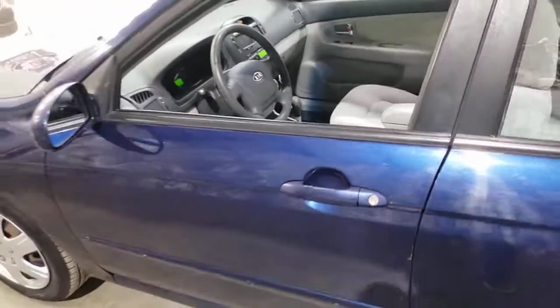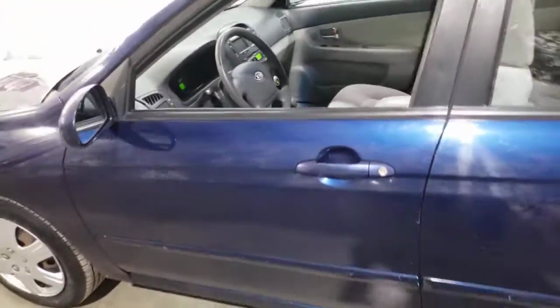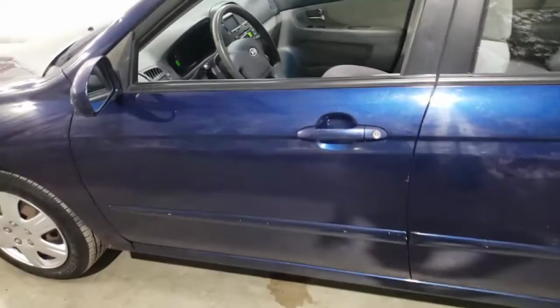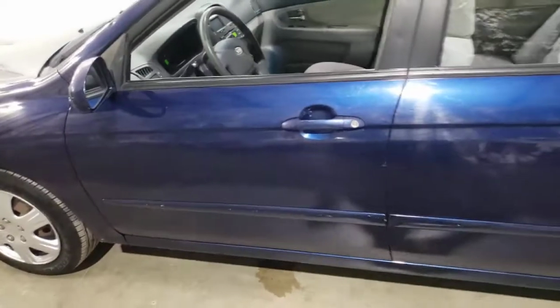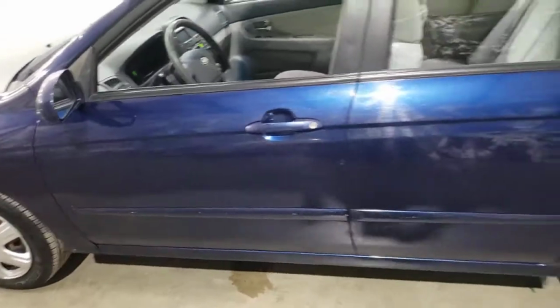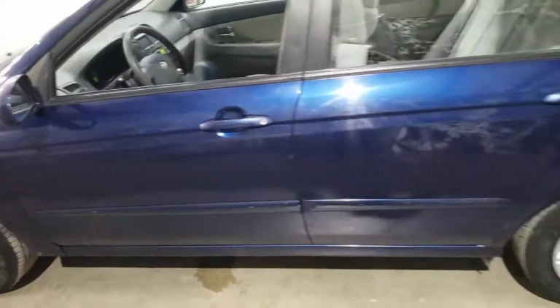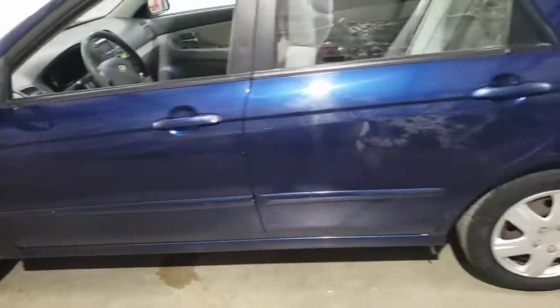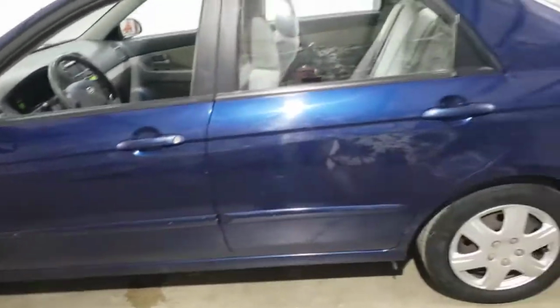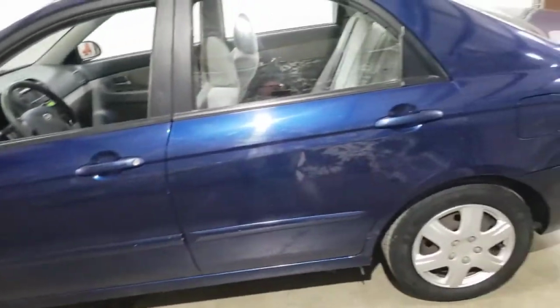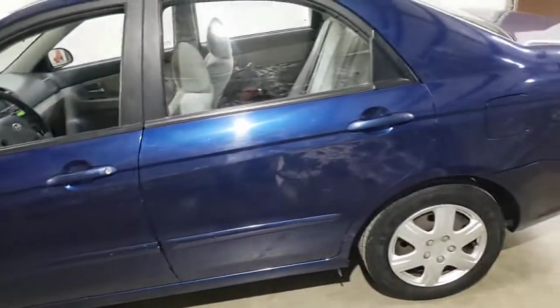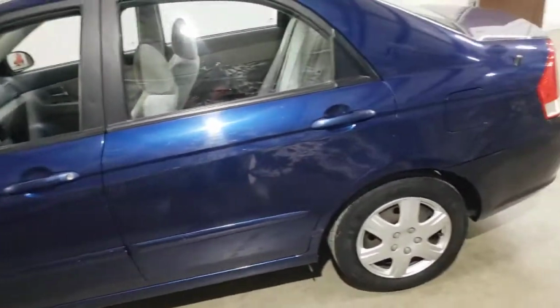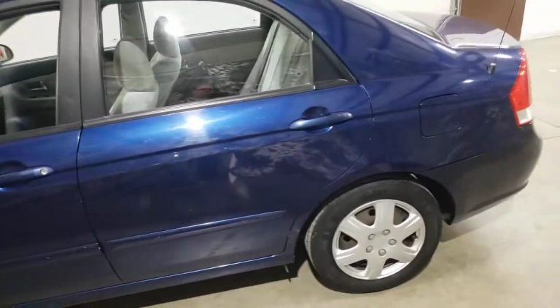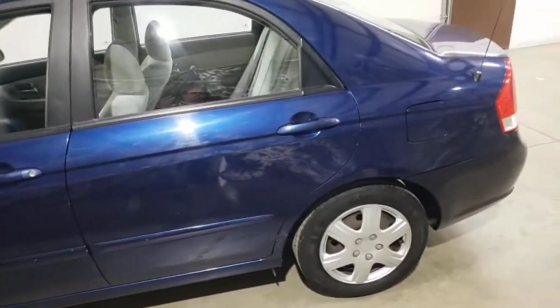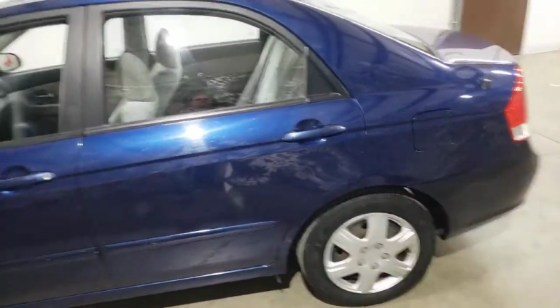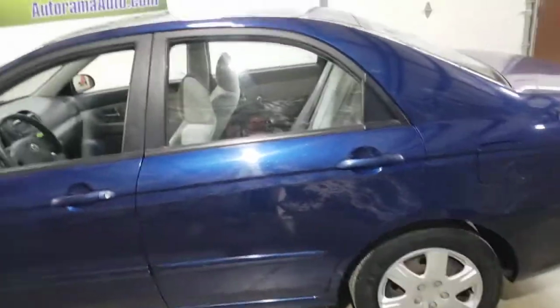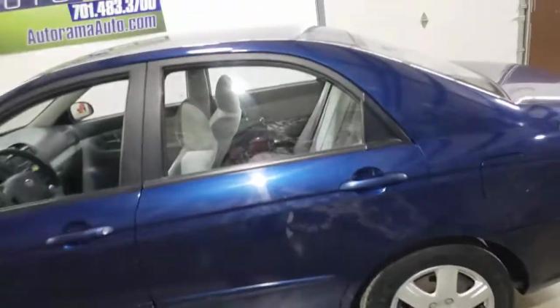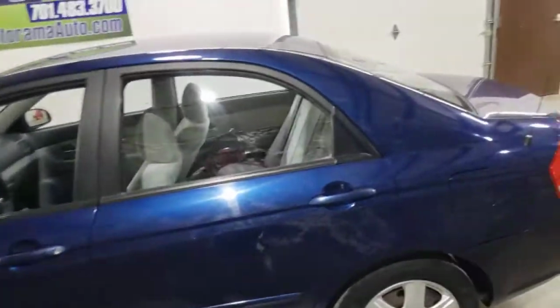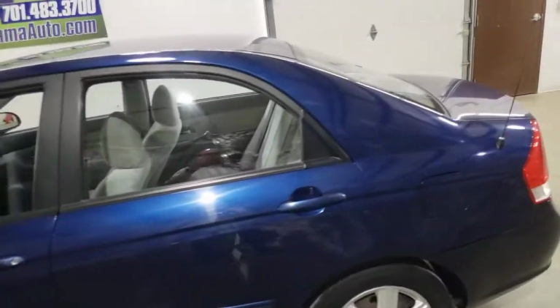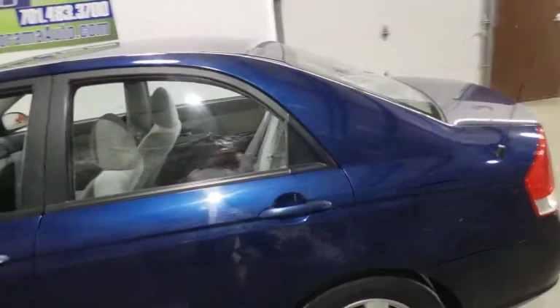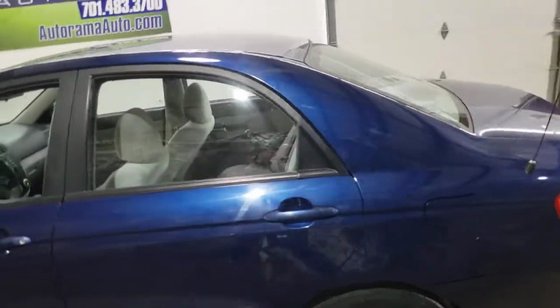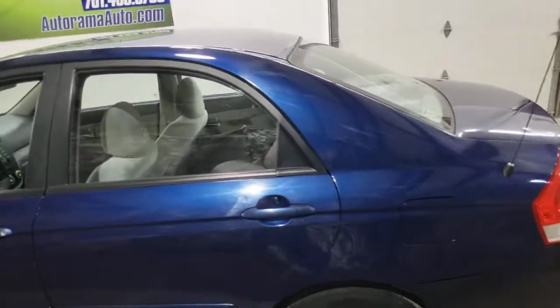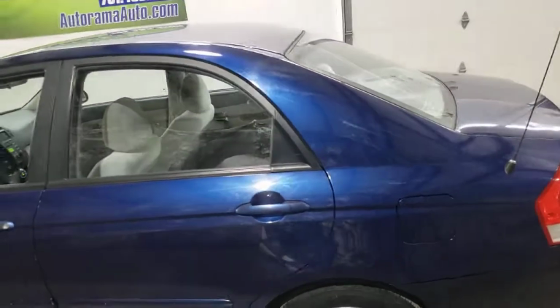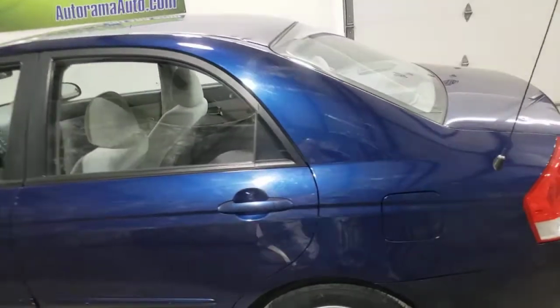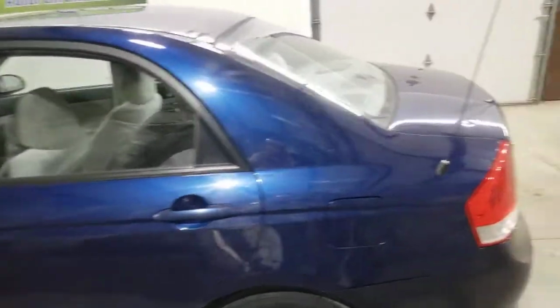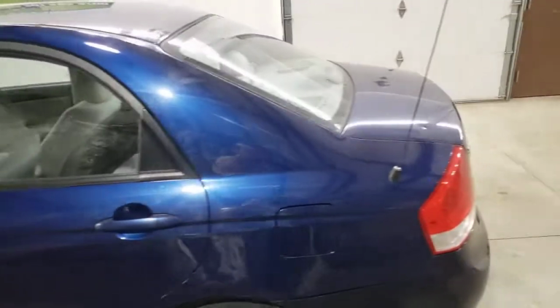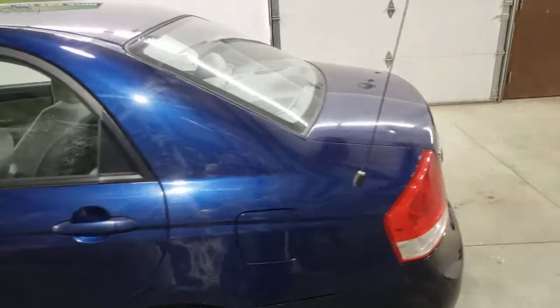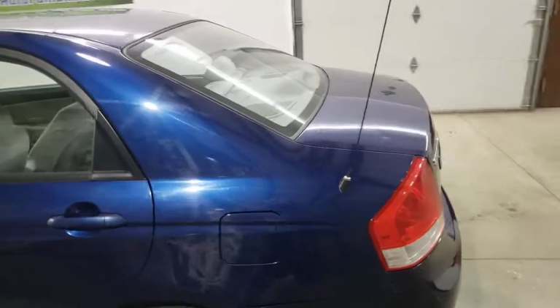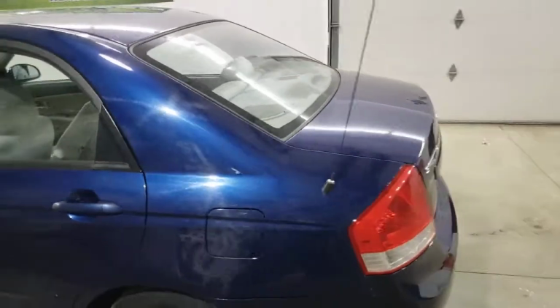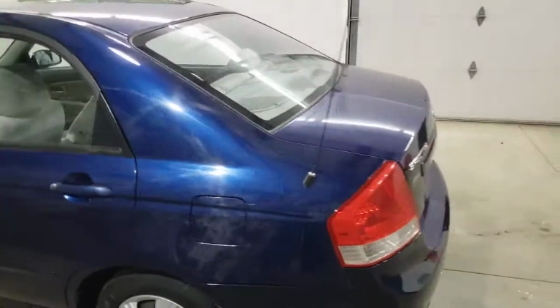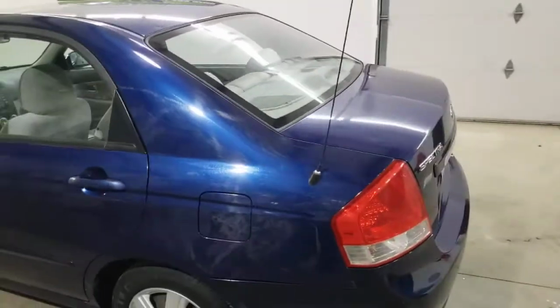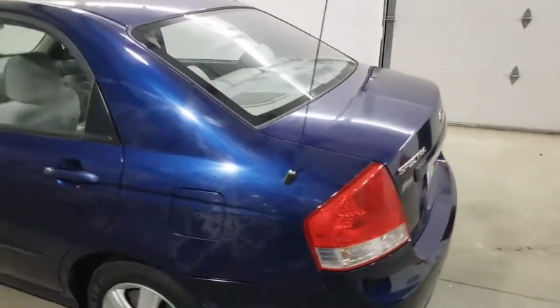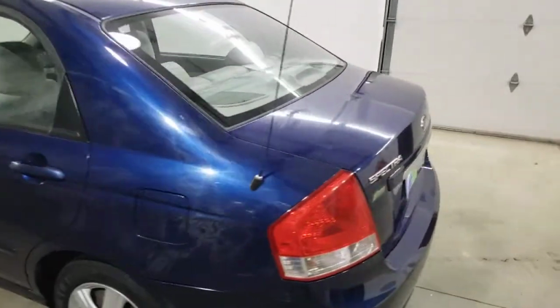Little car. Side airbags. 99,000 miles. Oil's just been changed. Passed inspection with flying colors.